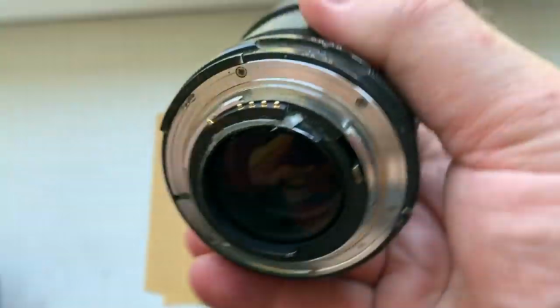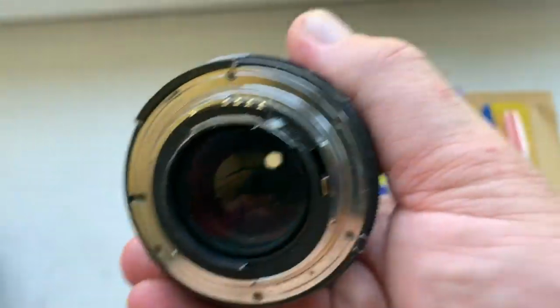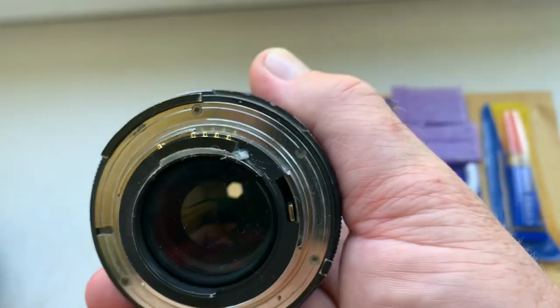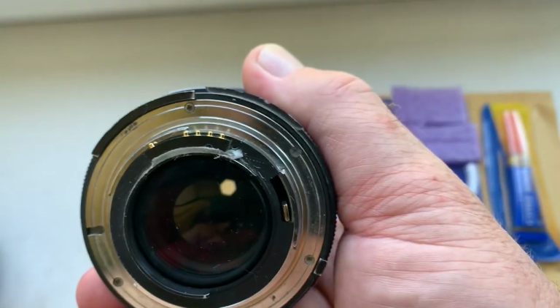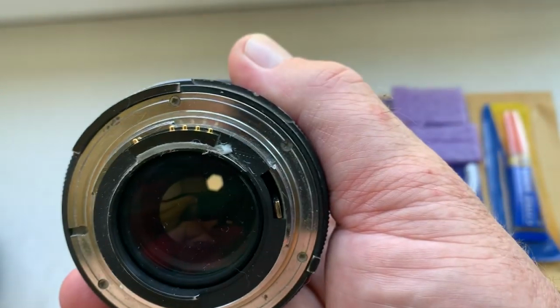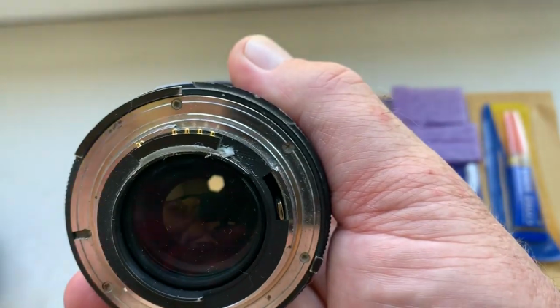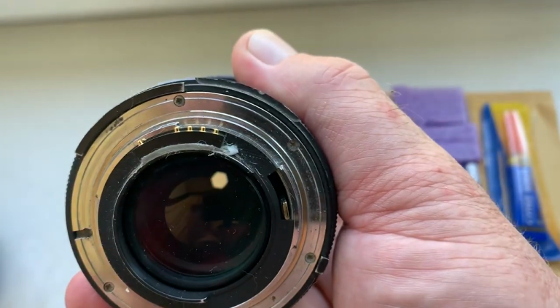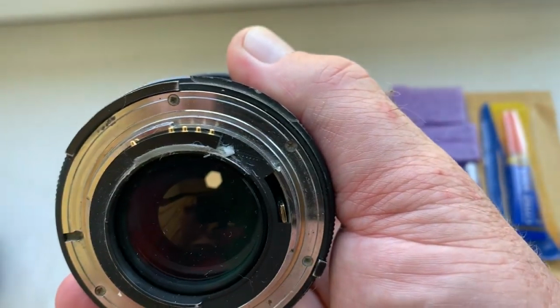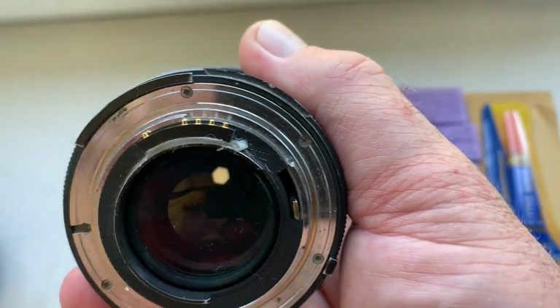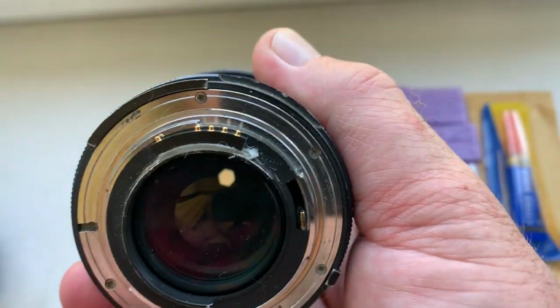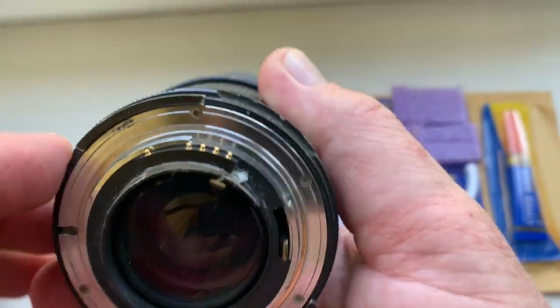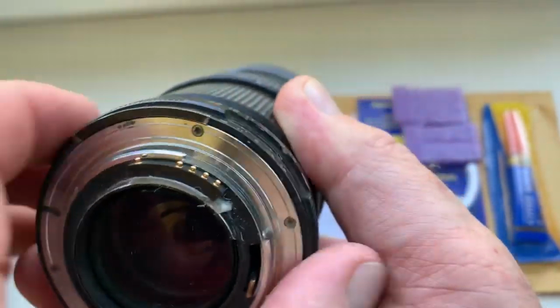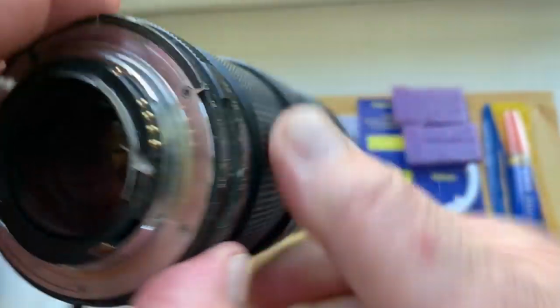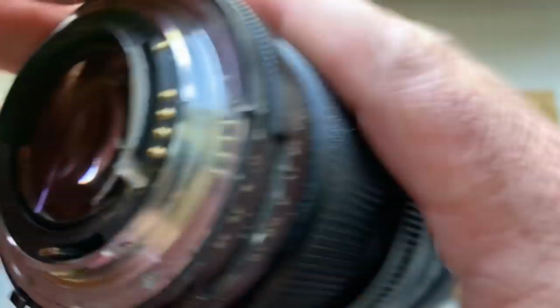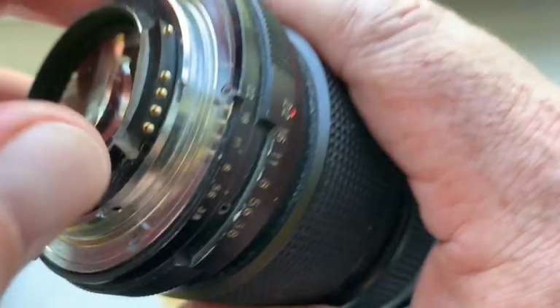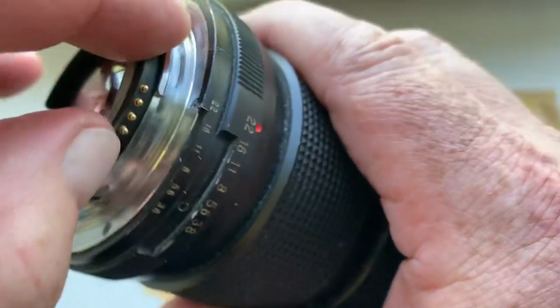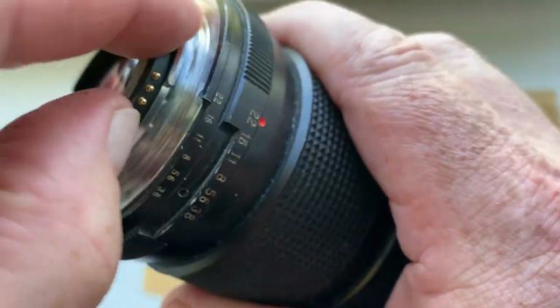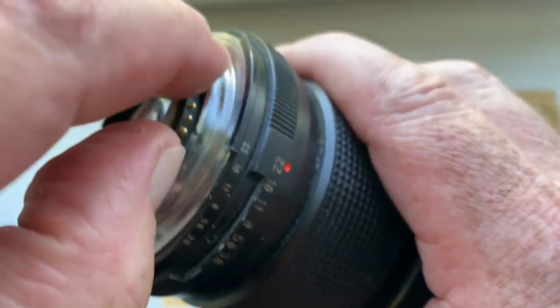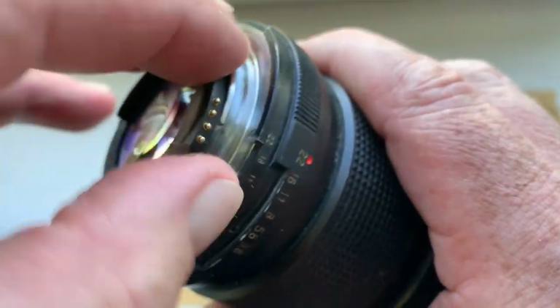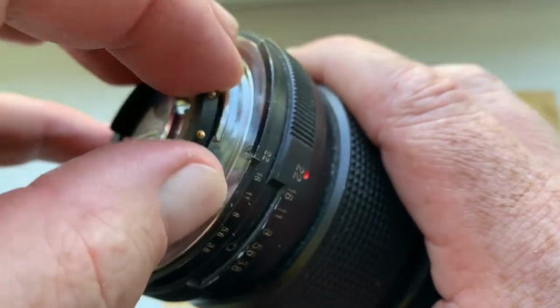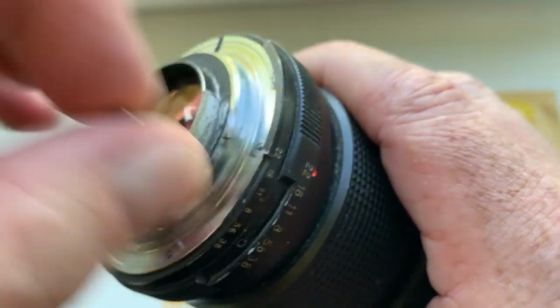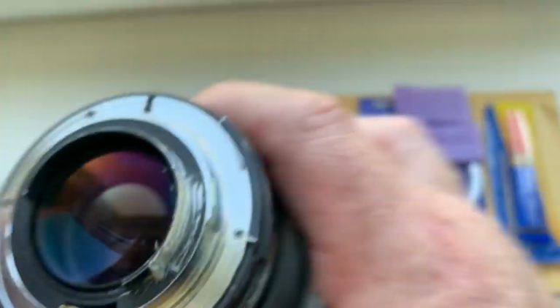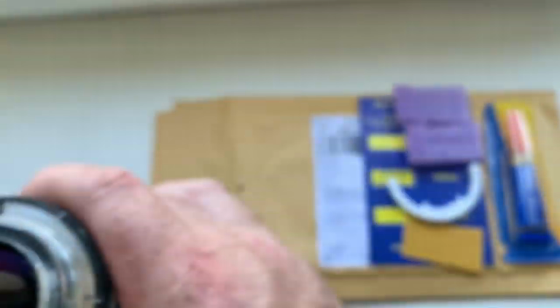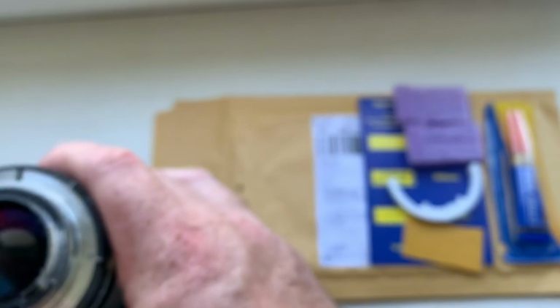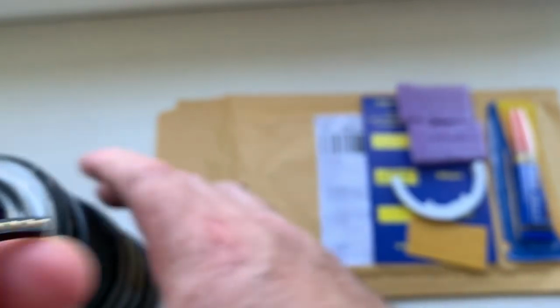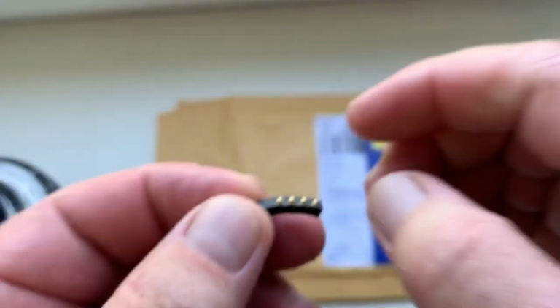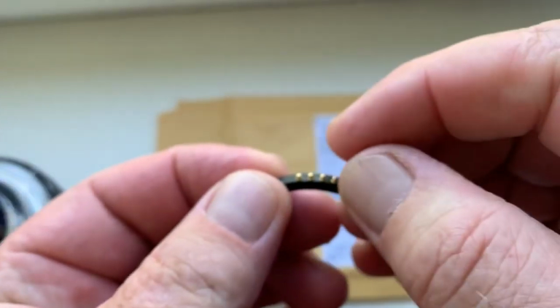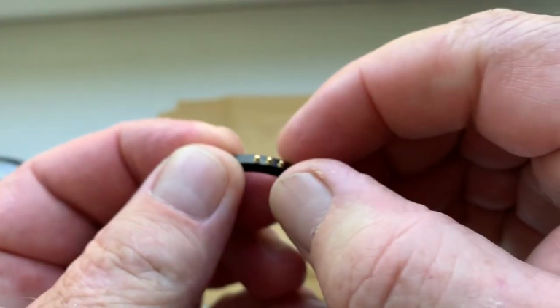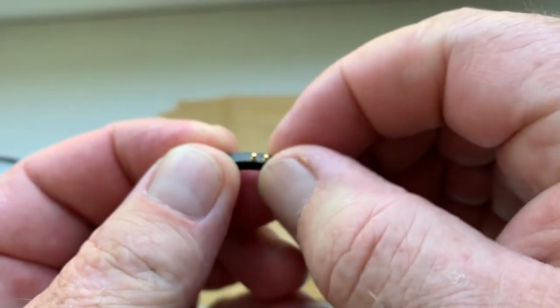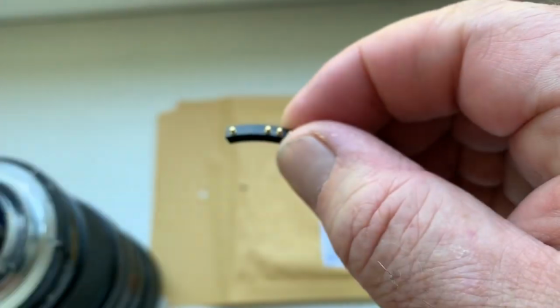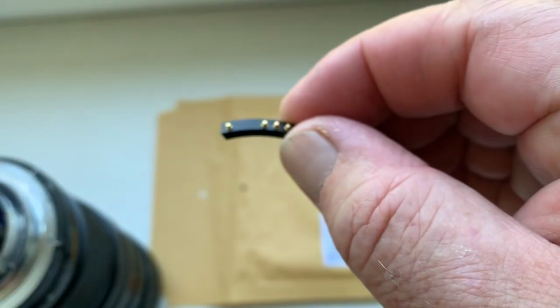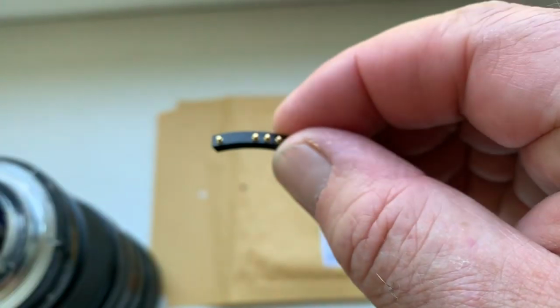The chip works — it is pre-programmed, not damaged. Look, this is your chip.